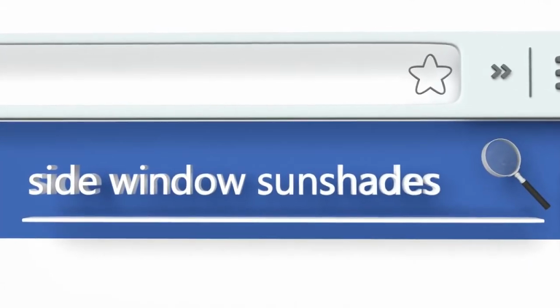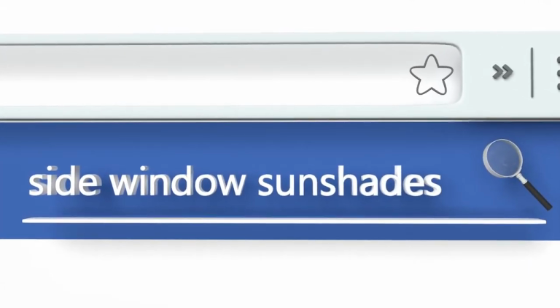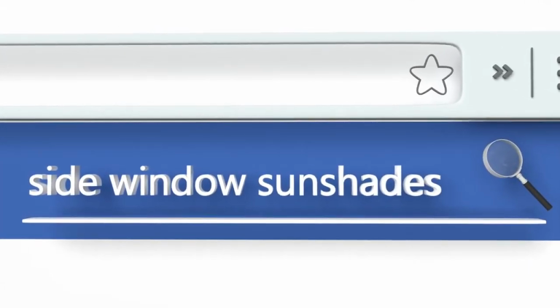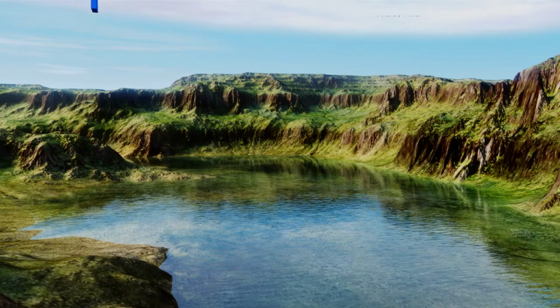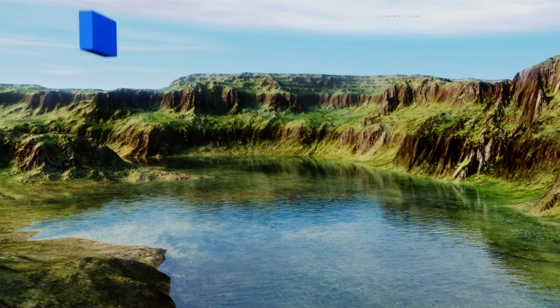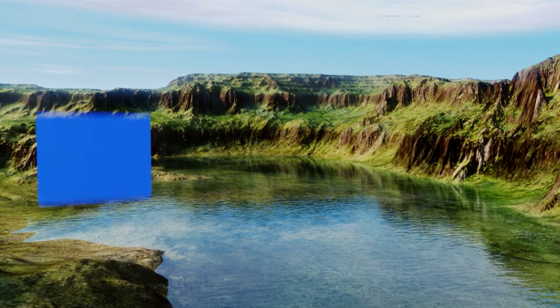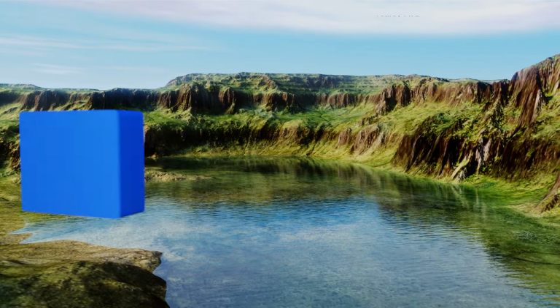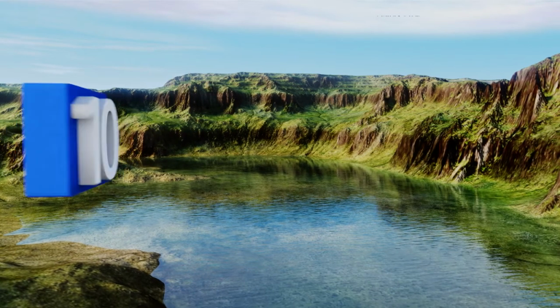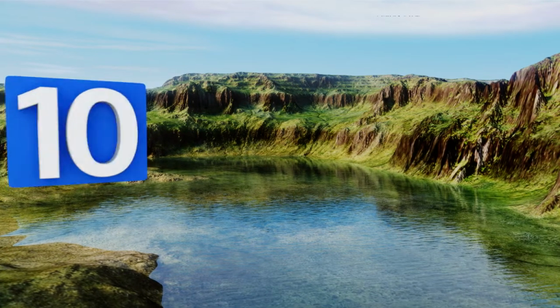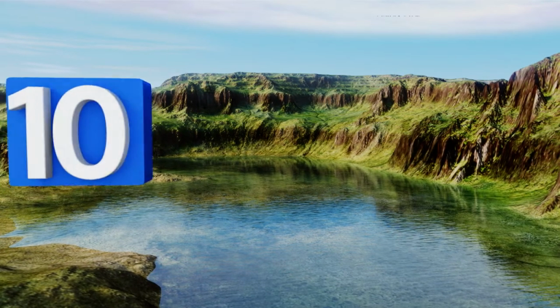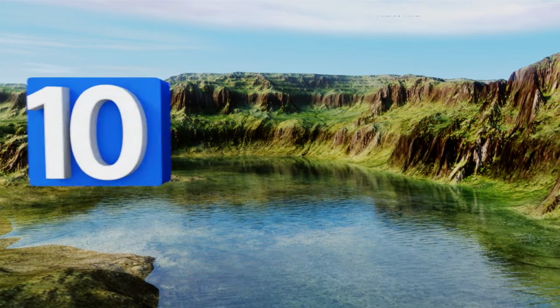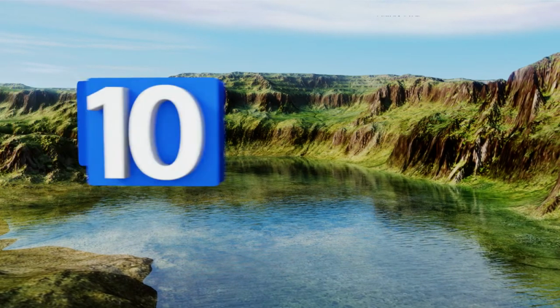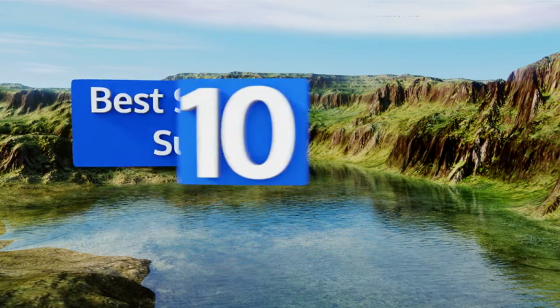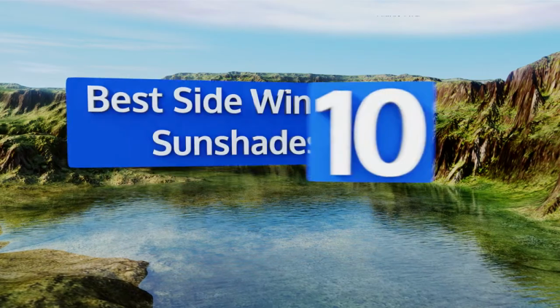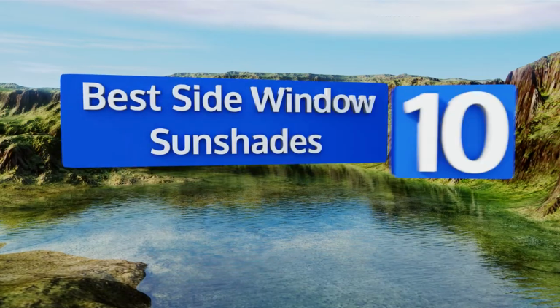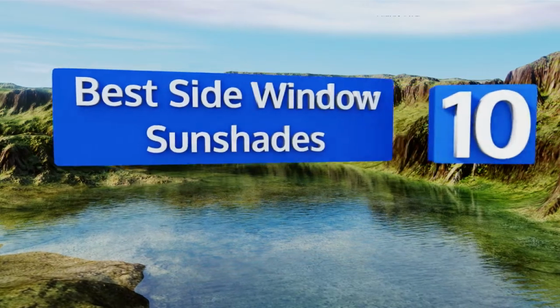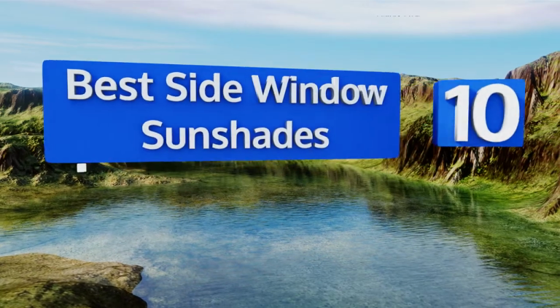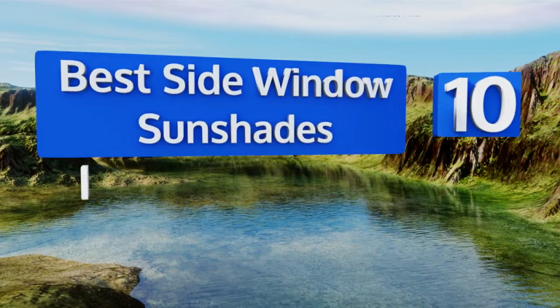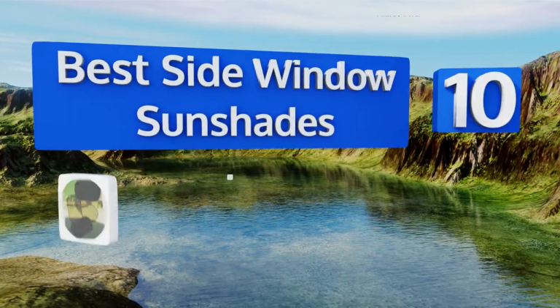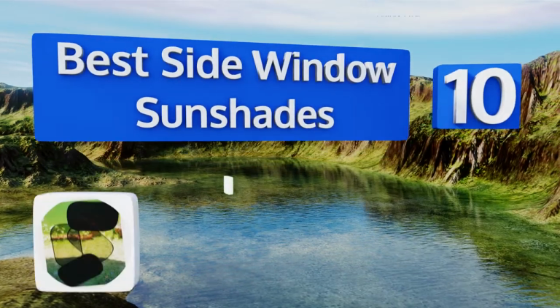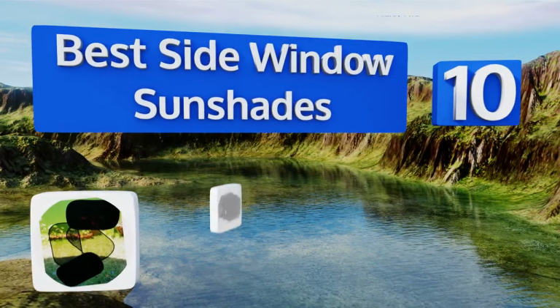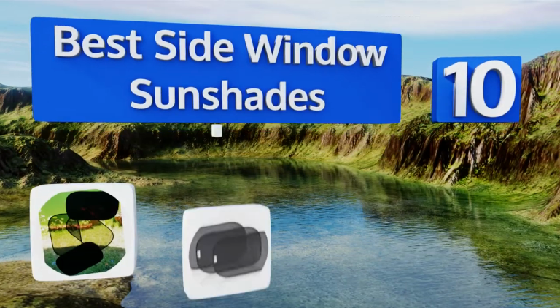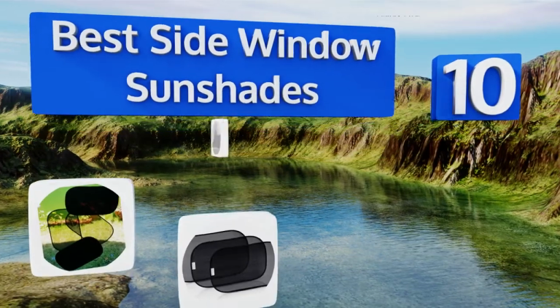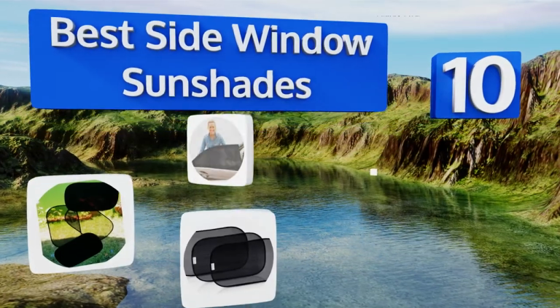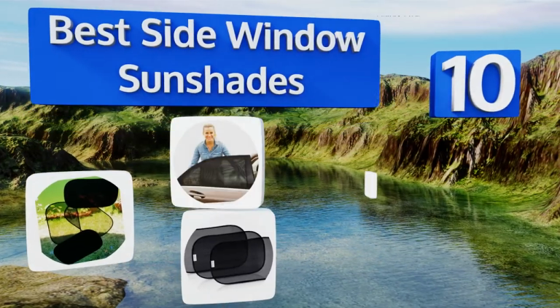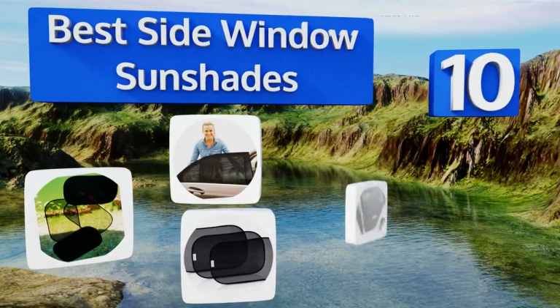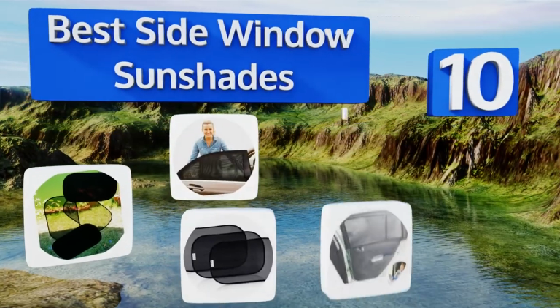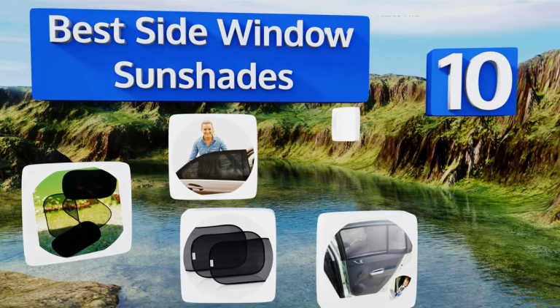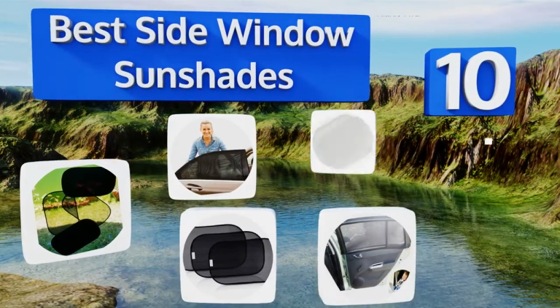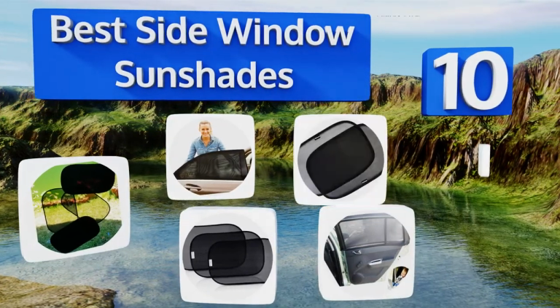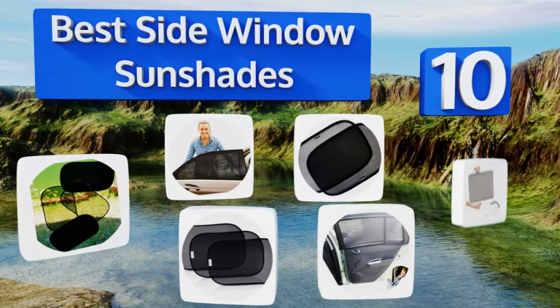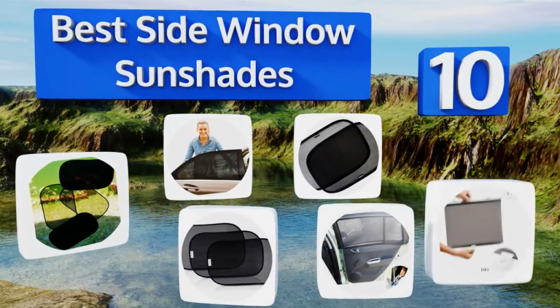EasyVid presents the 10 best side window sun shades. Let's get started with the list.